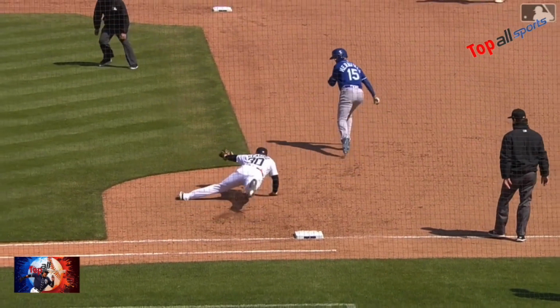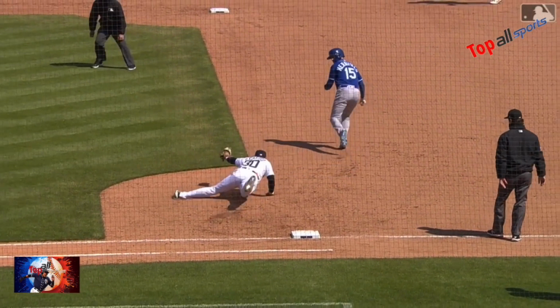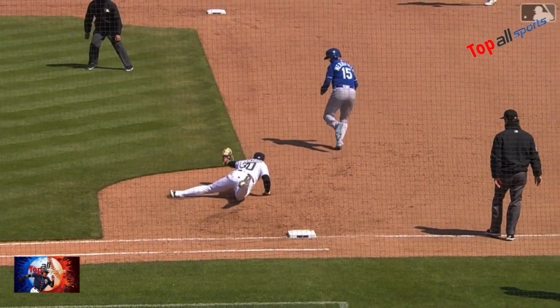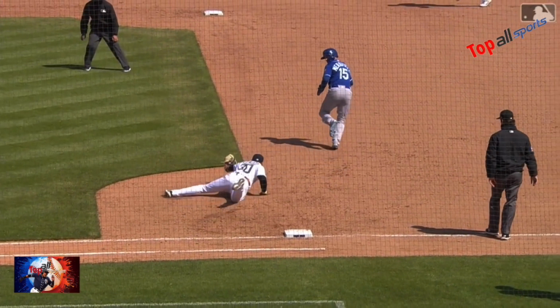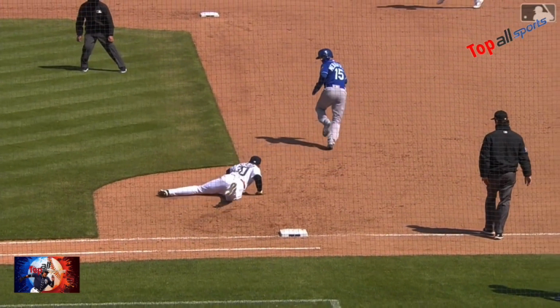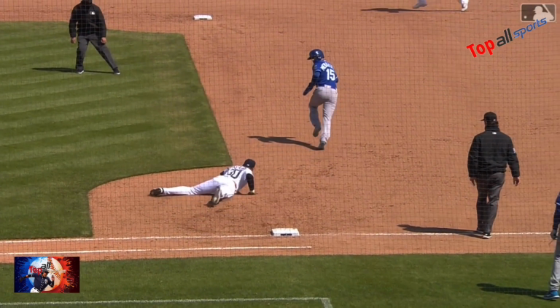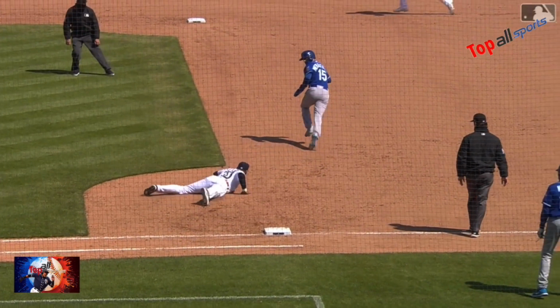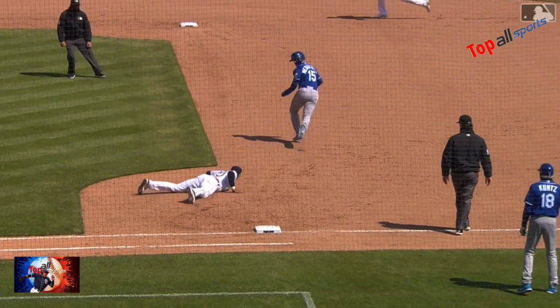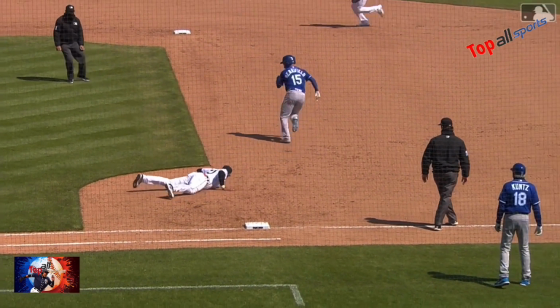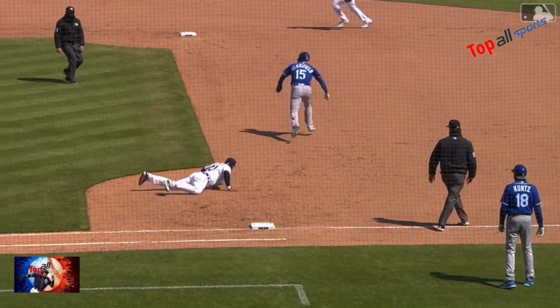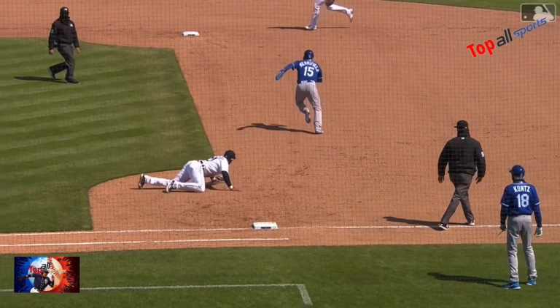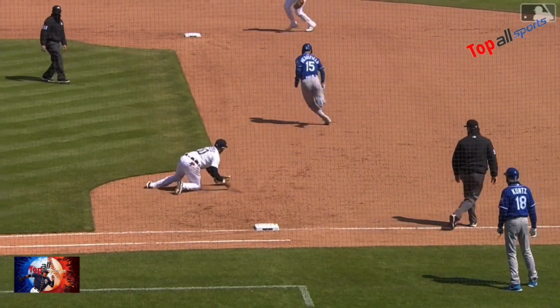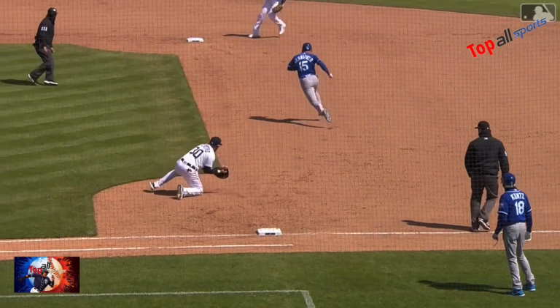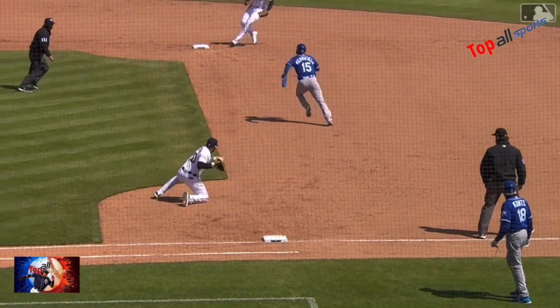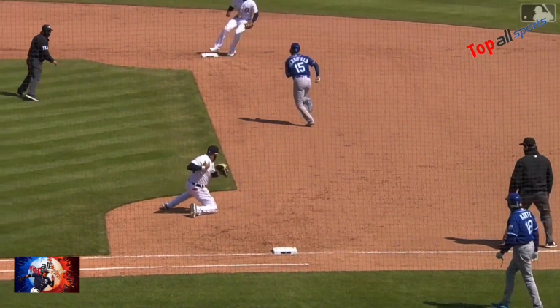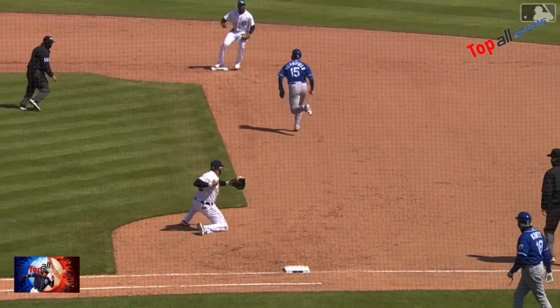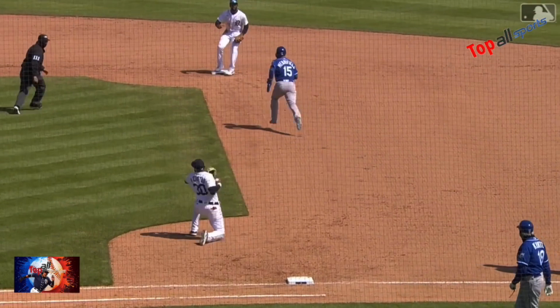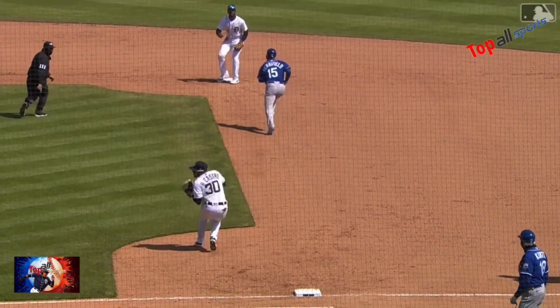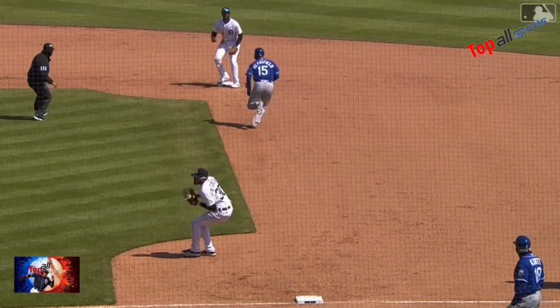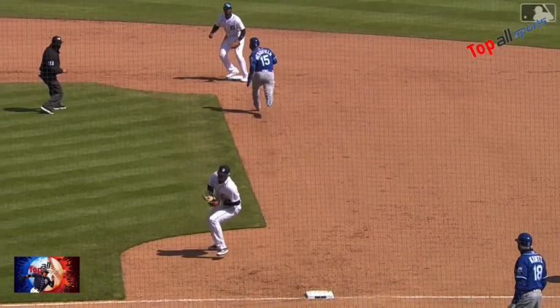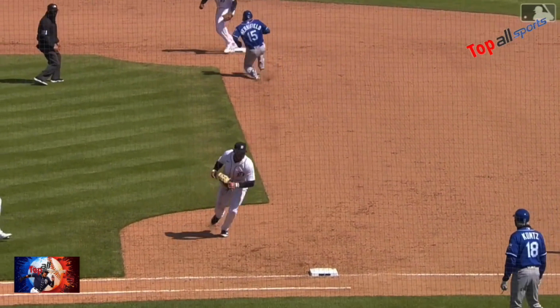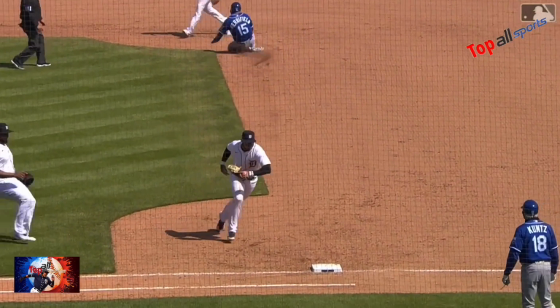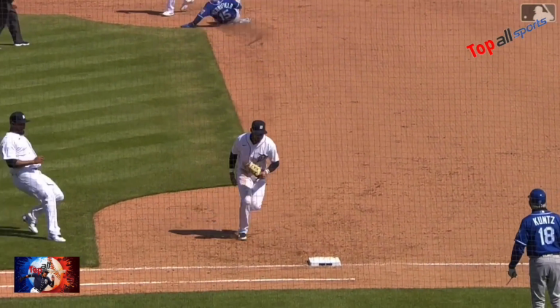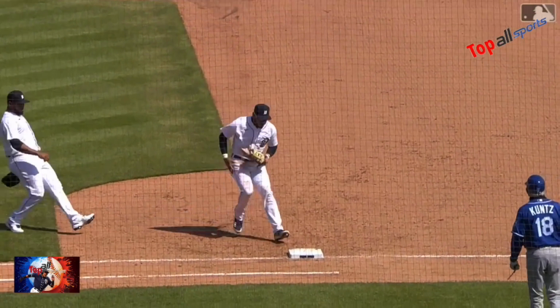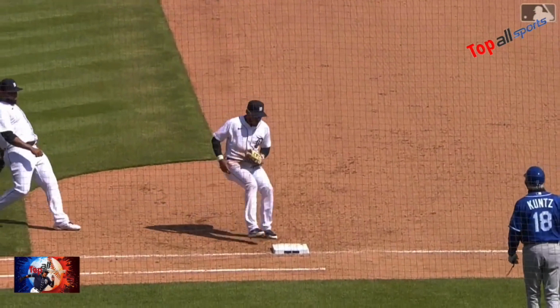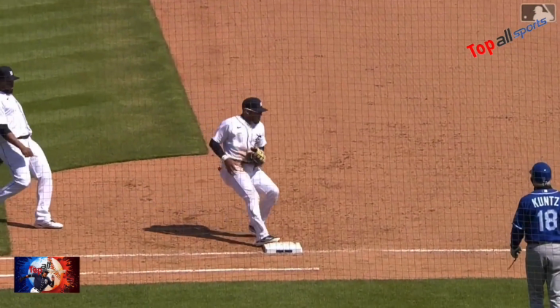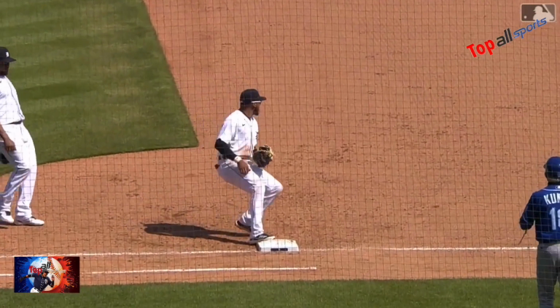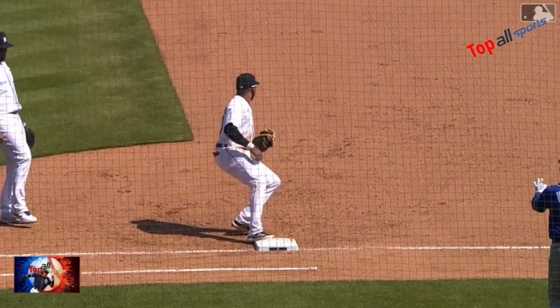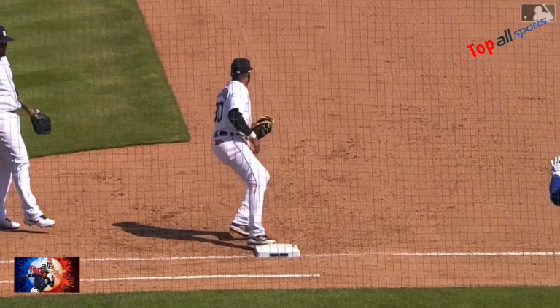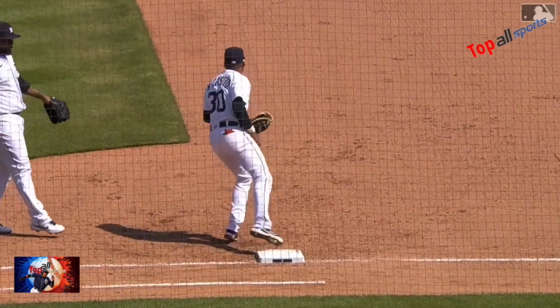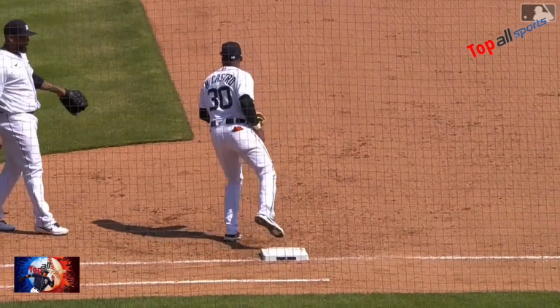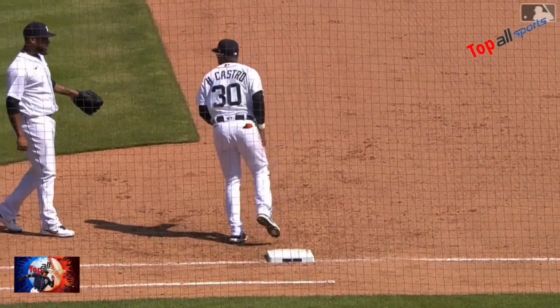And makes the out at first. He had an intention of throwing it to second, but did the right thing.